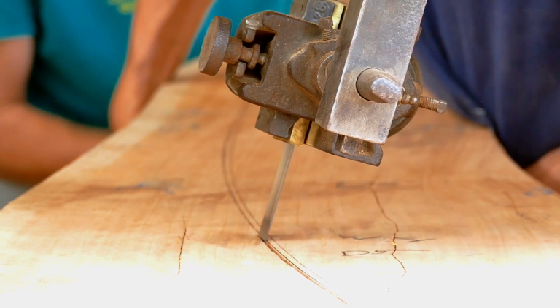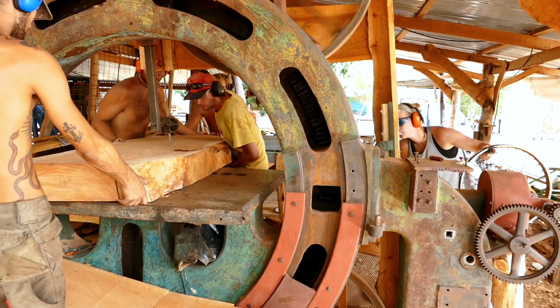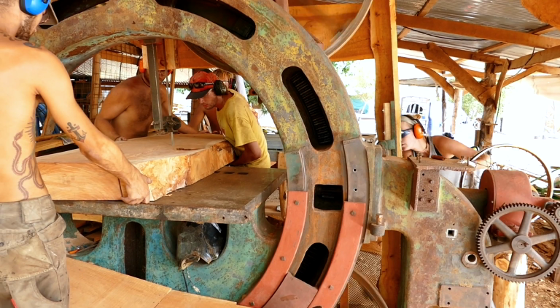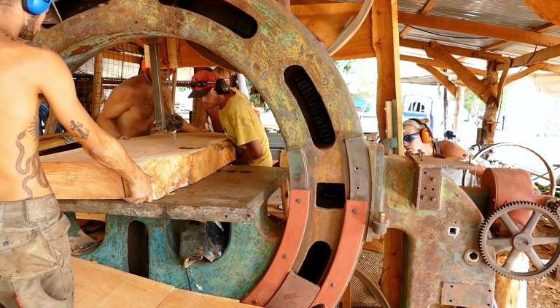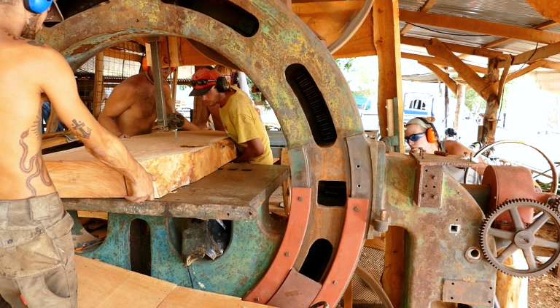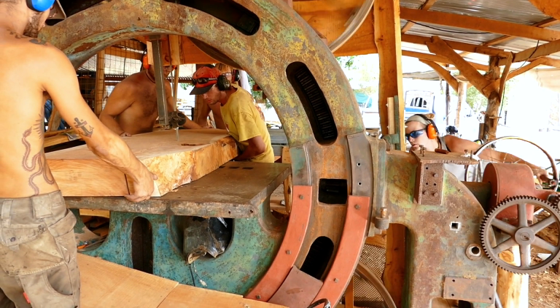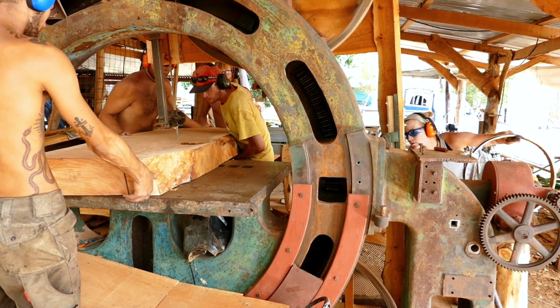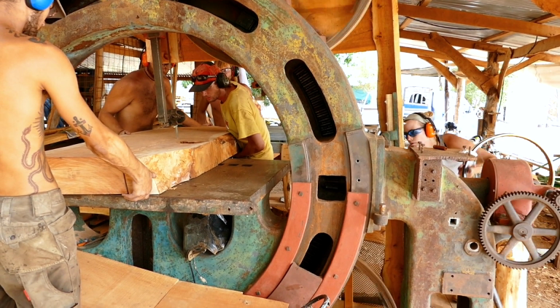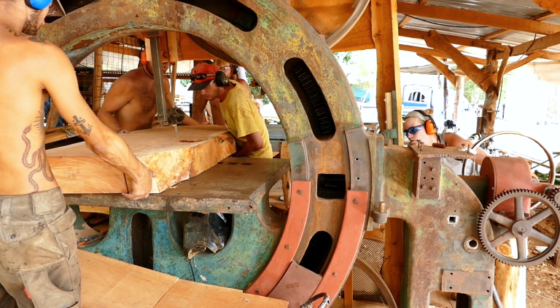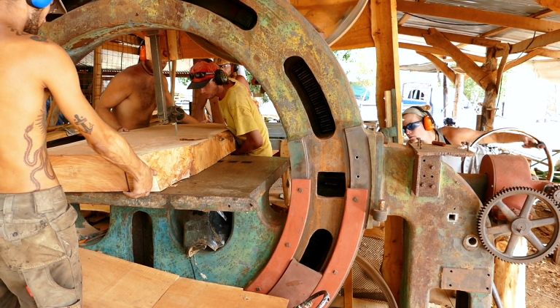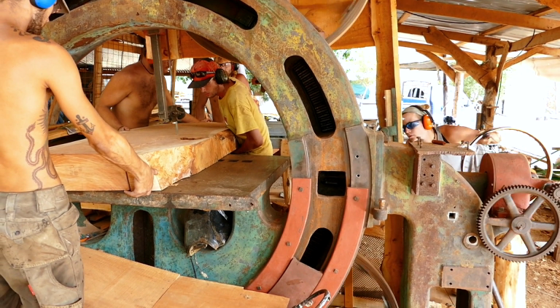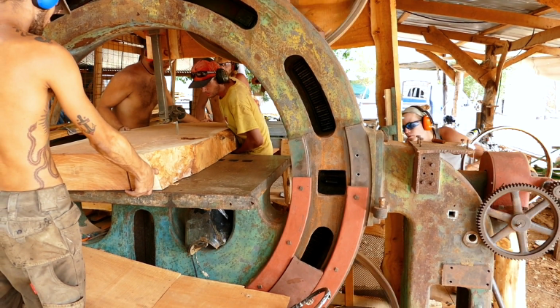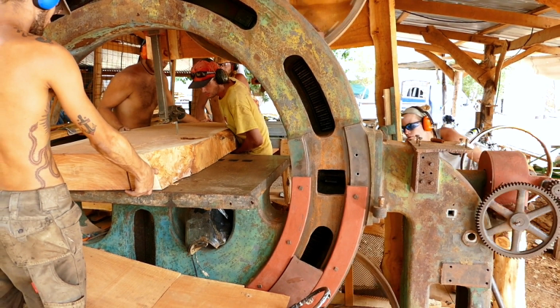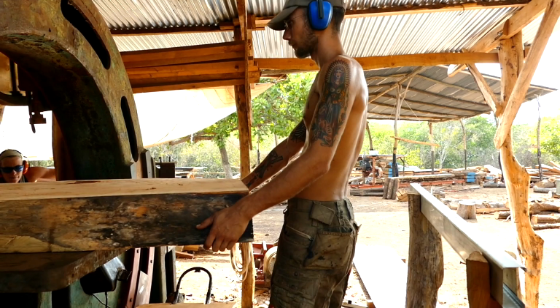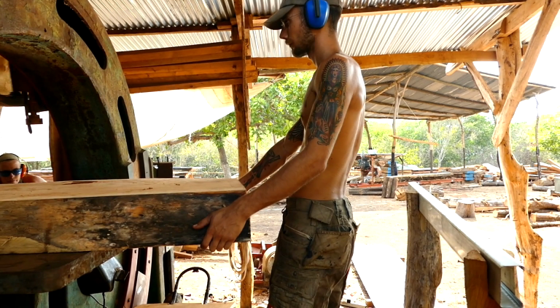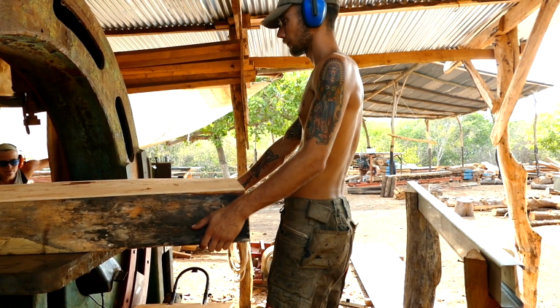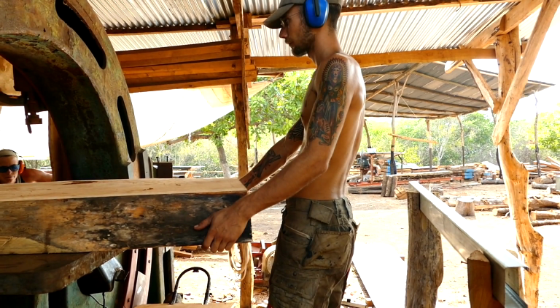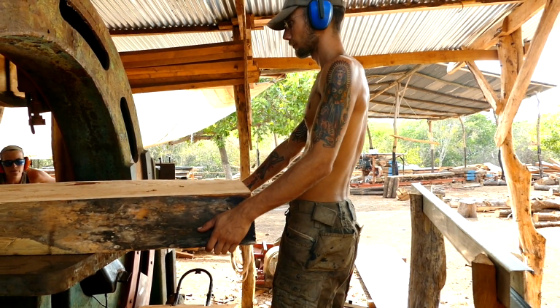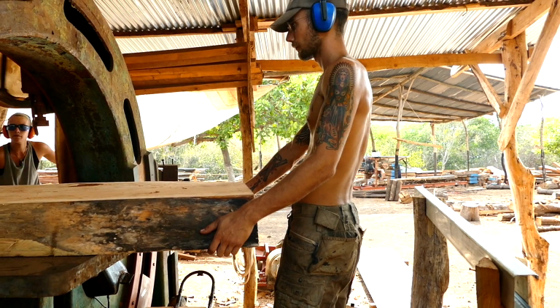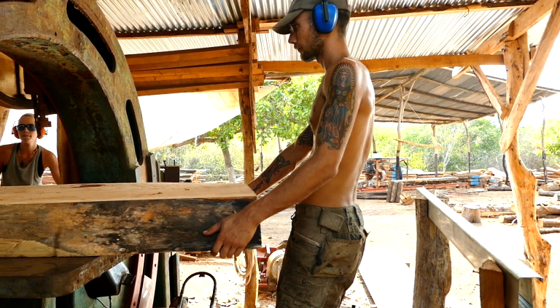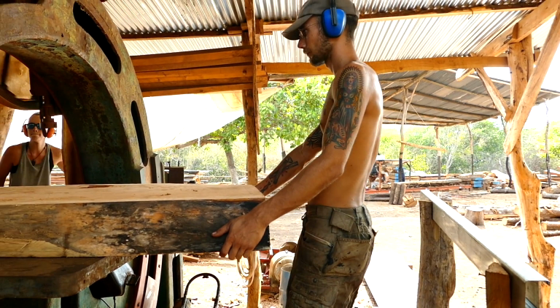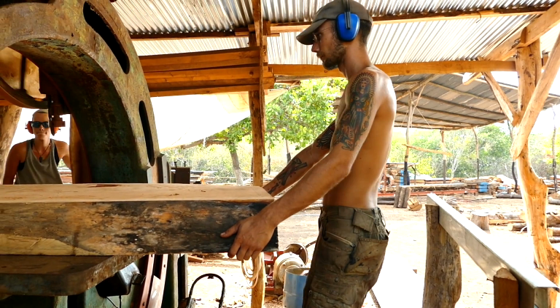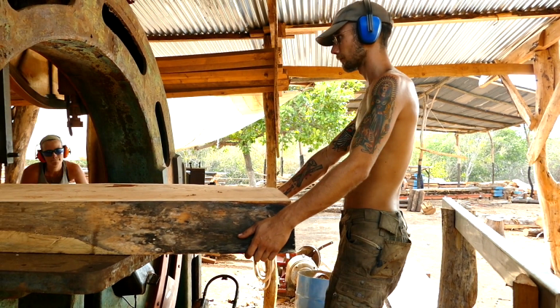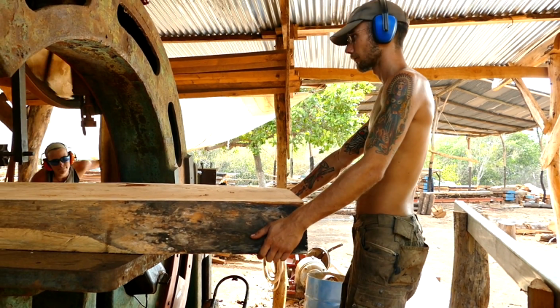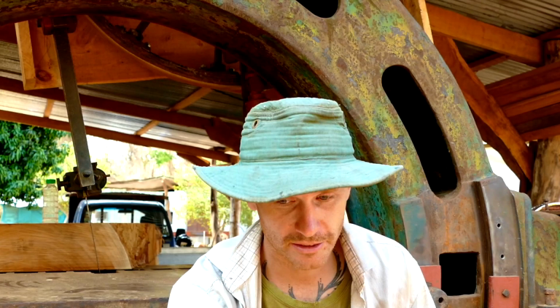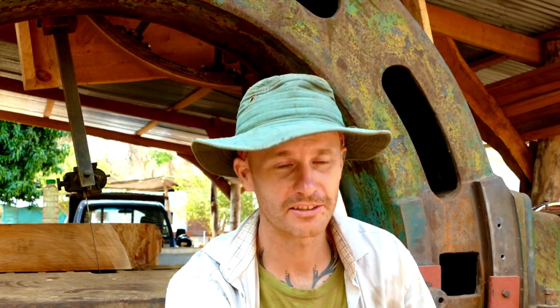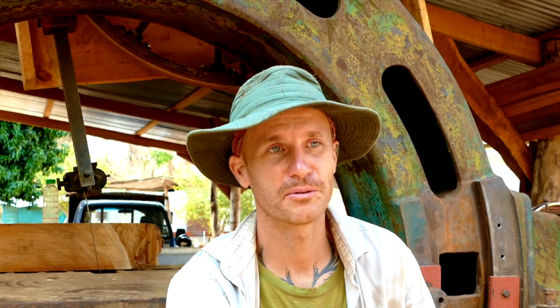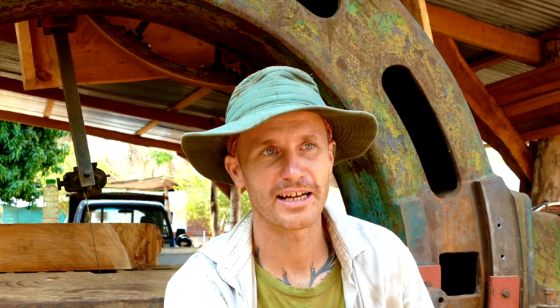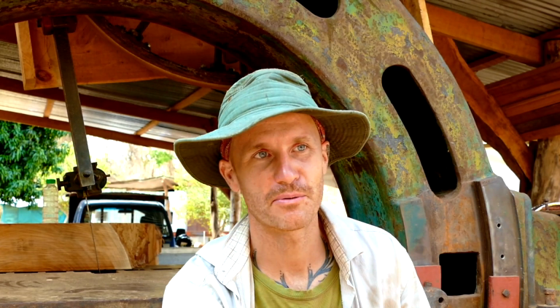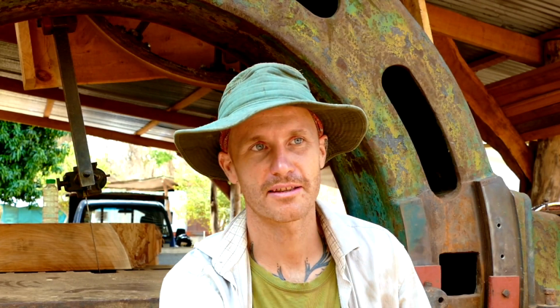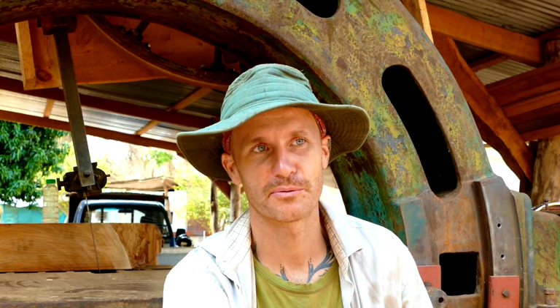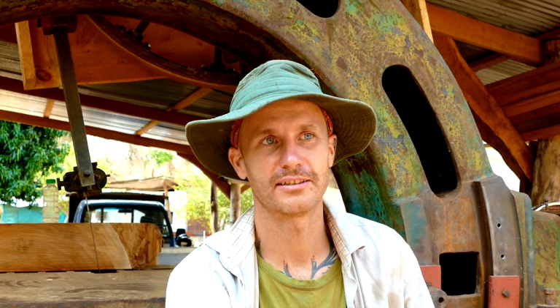We started to cut our first frames with it, and it's looking very well. All in all, we're very happy with the results.